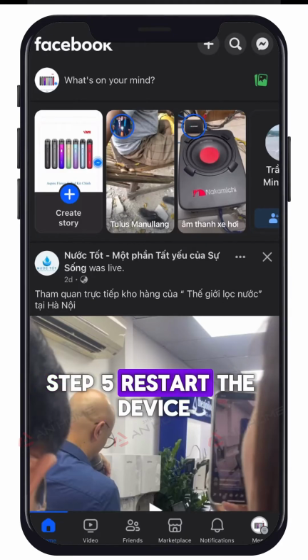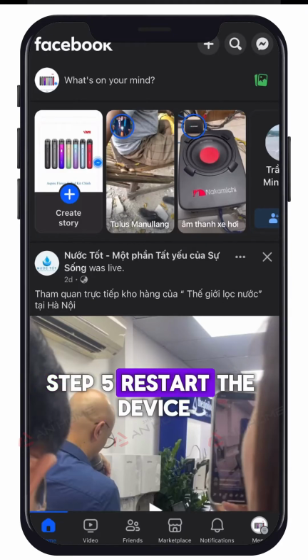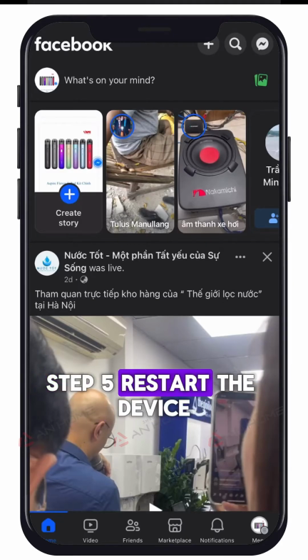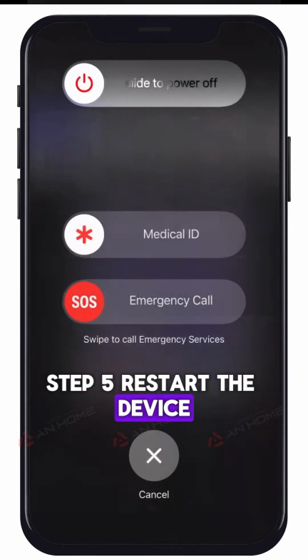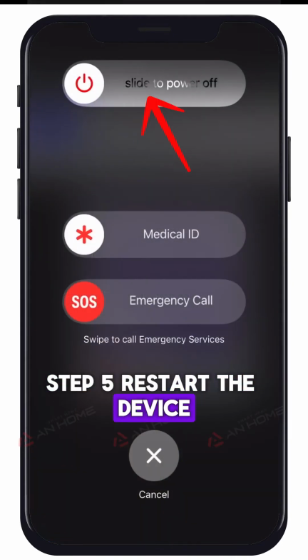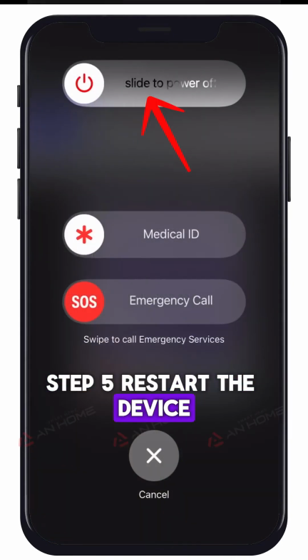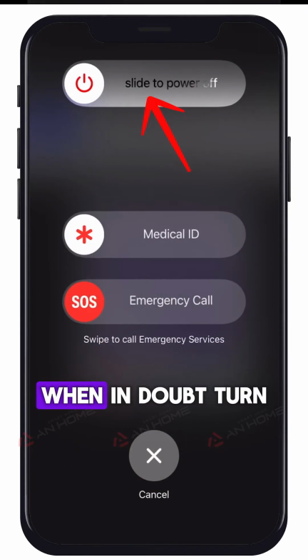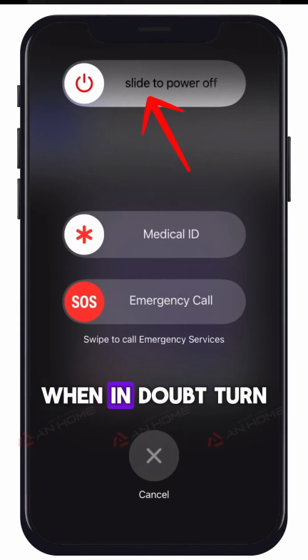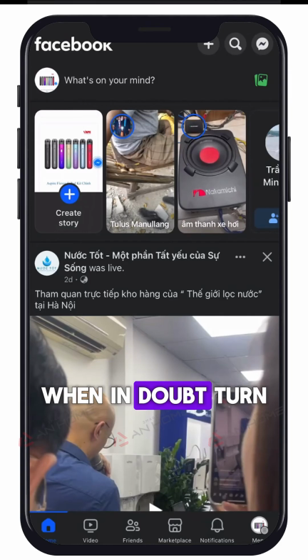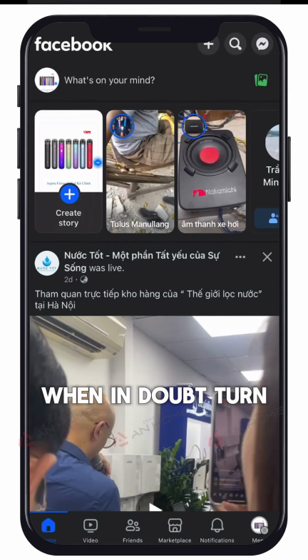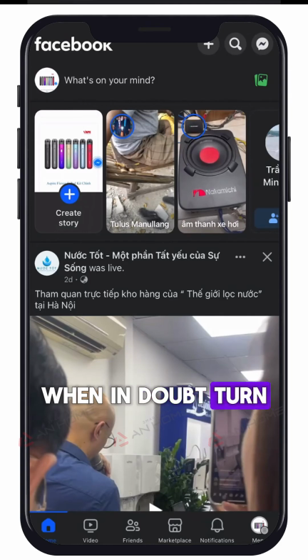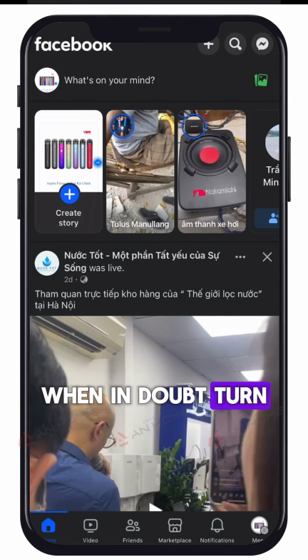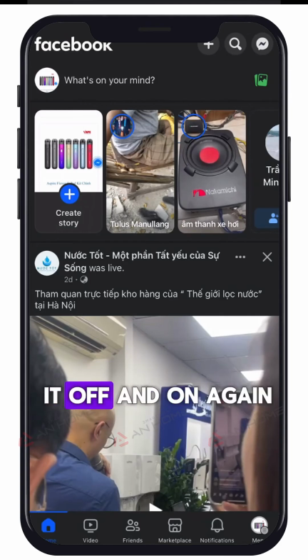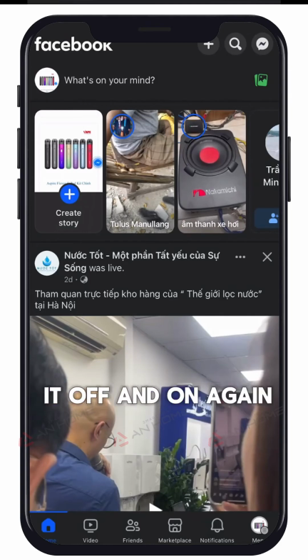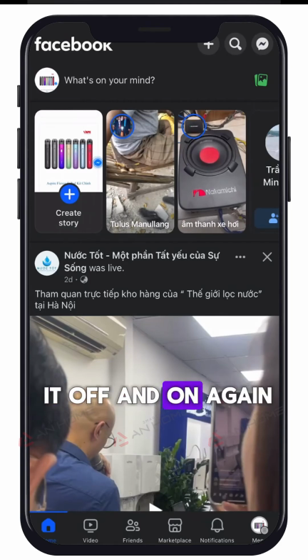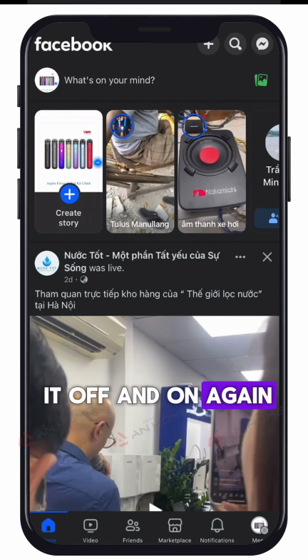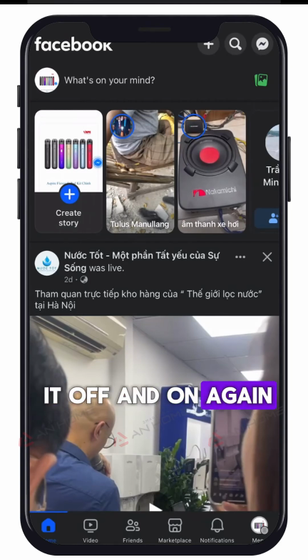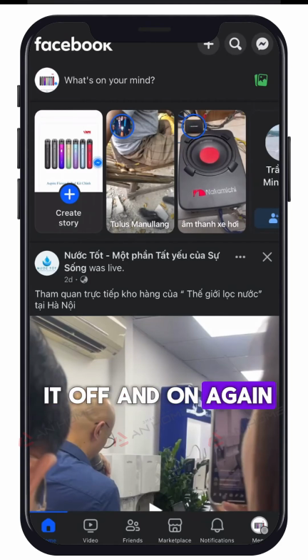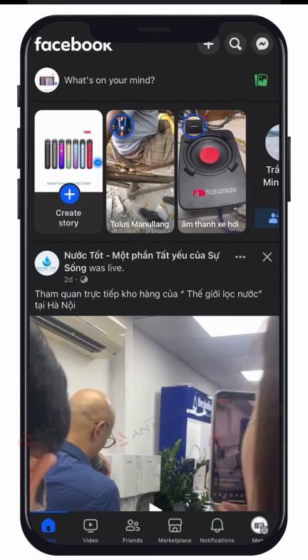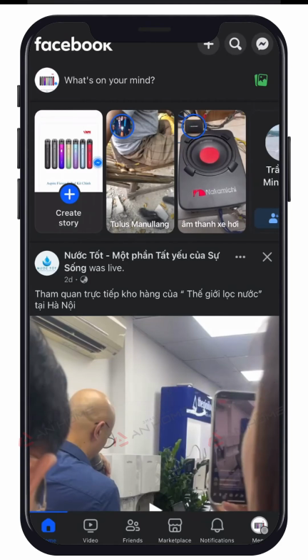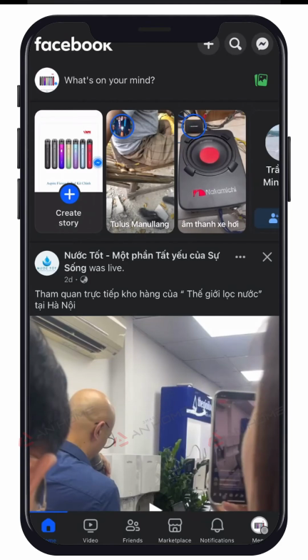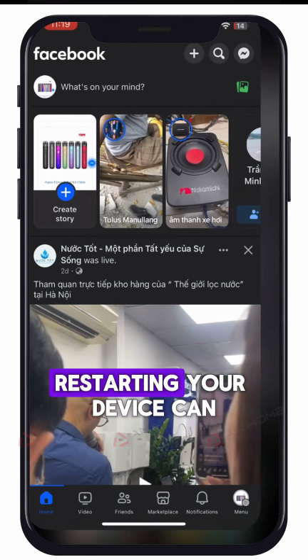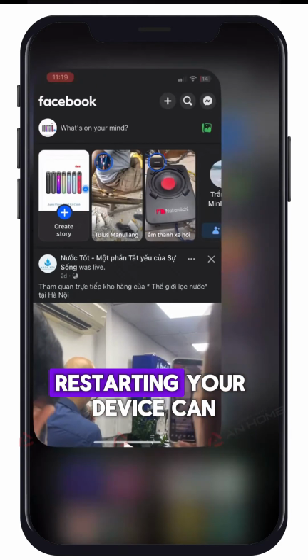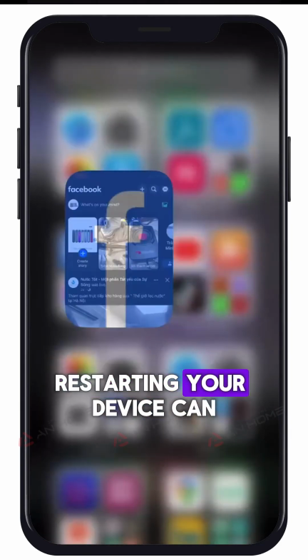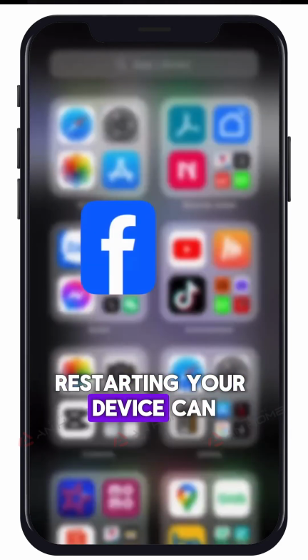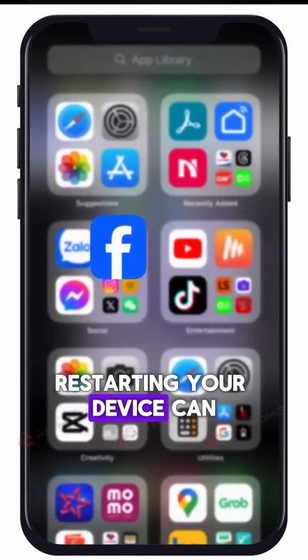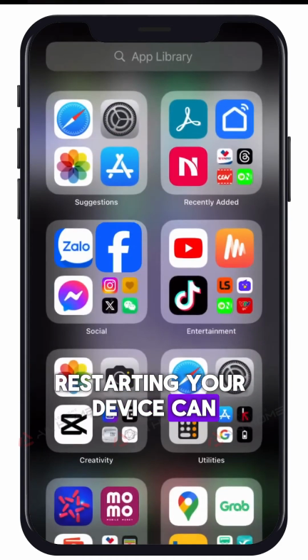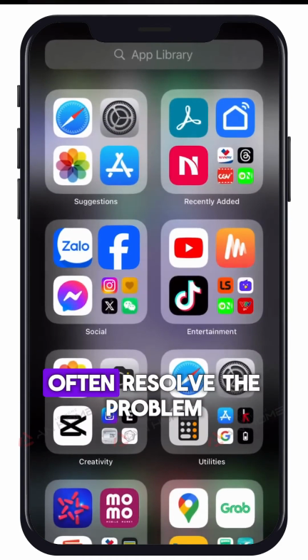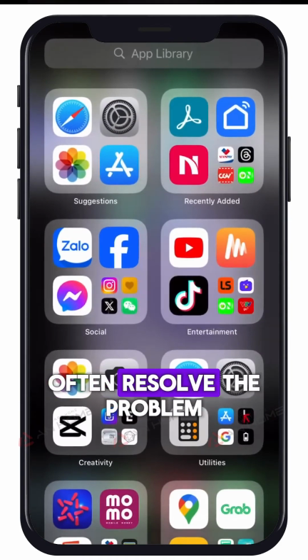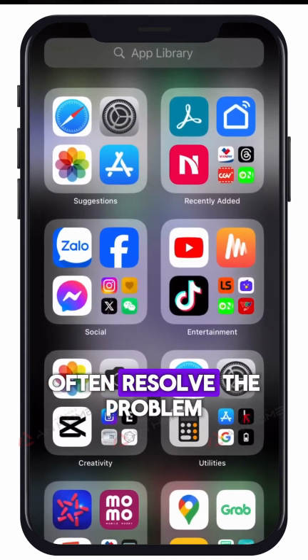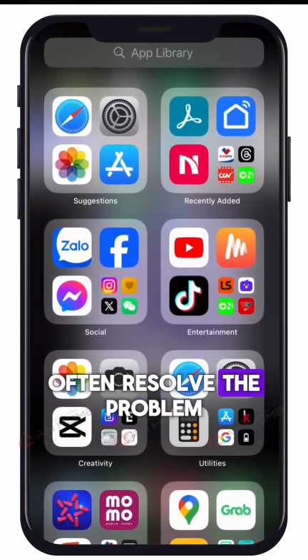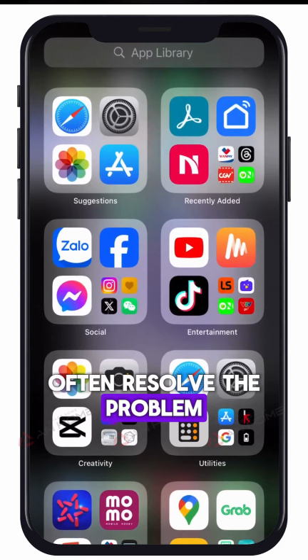Step 5: Restart the device. When in doubt, turn it off and on again. Restarting your device can often resolve the problem.